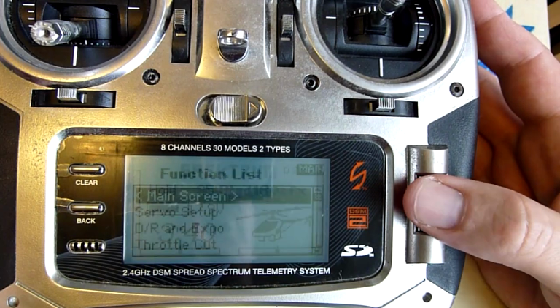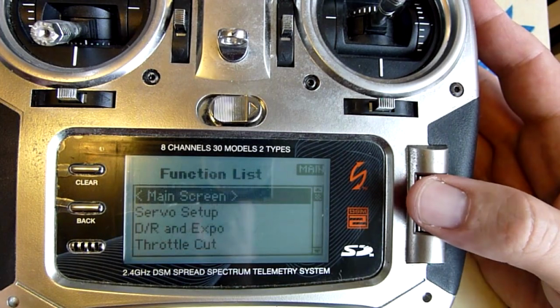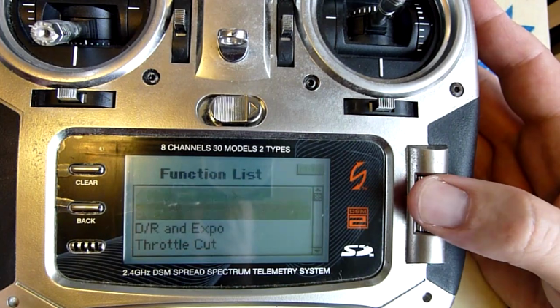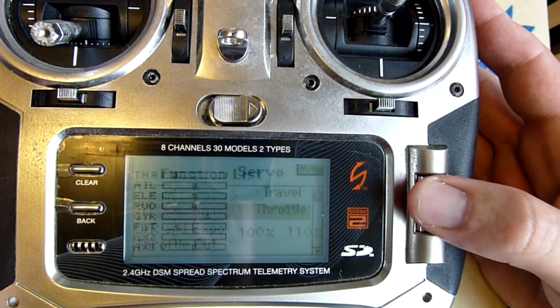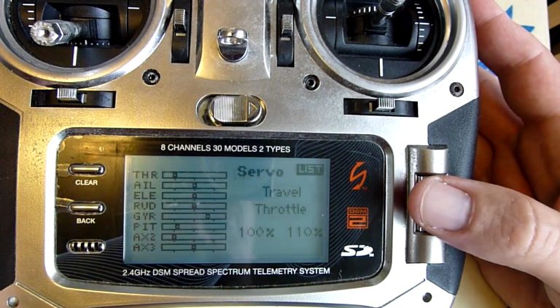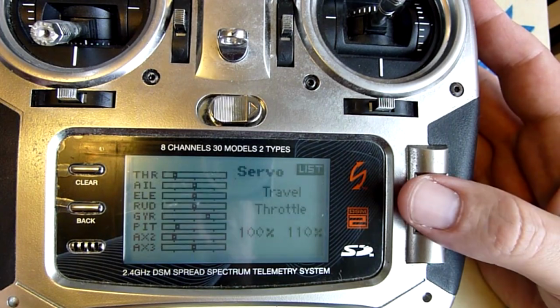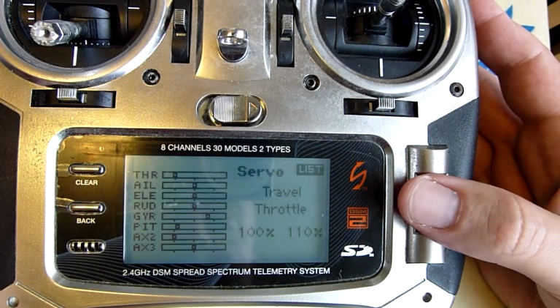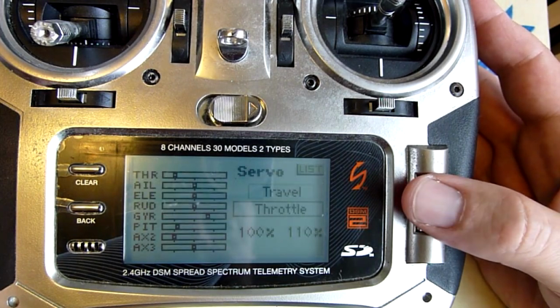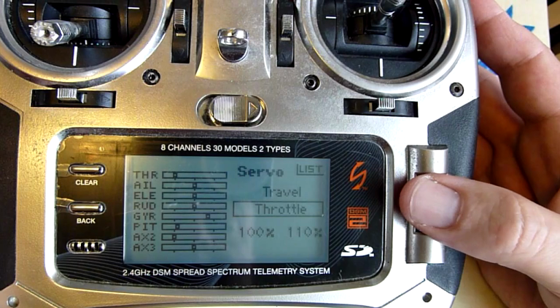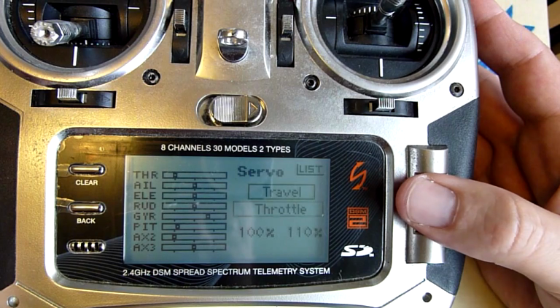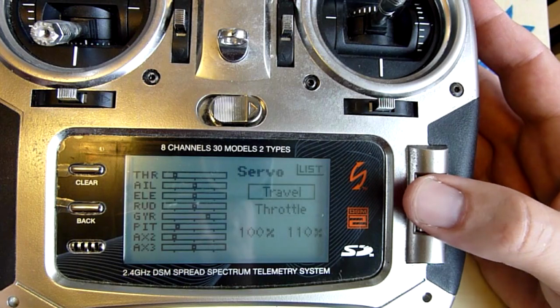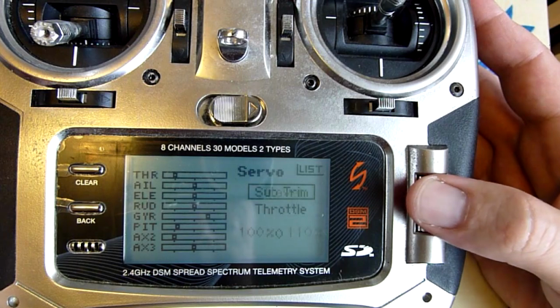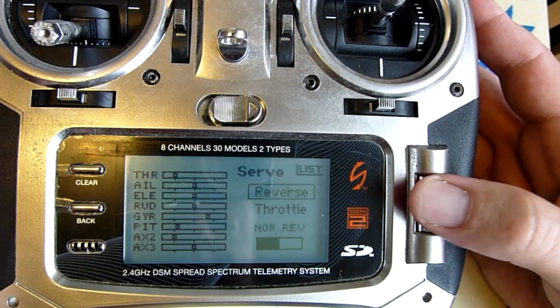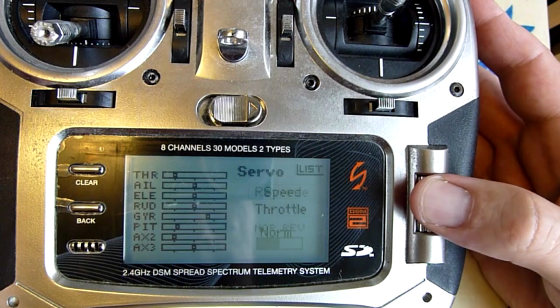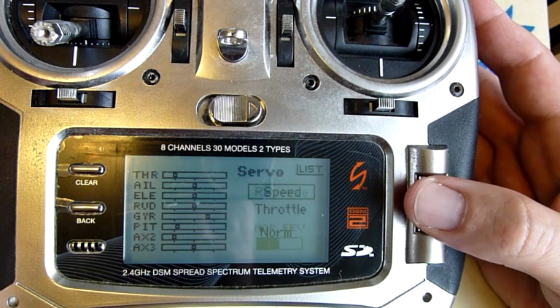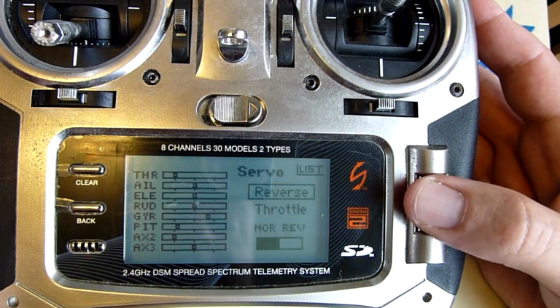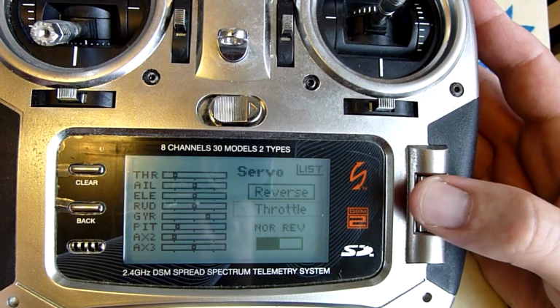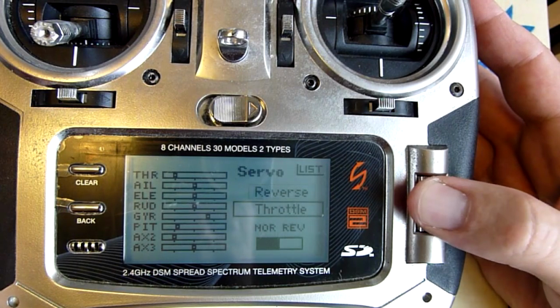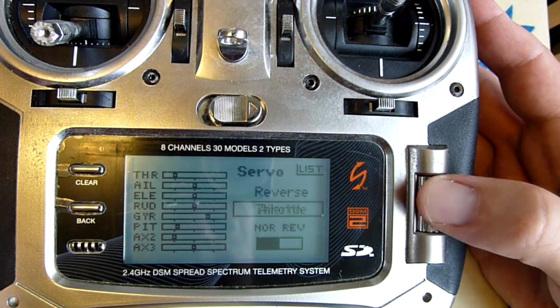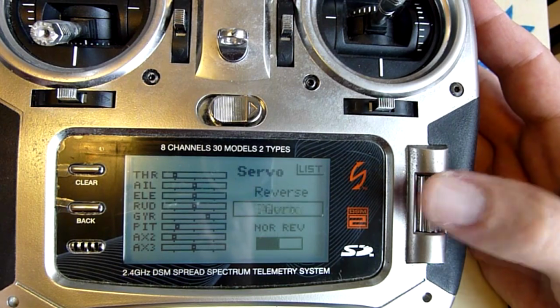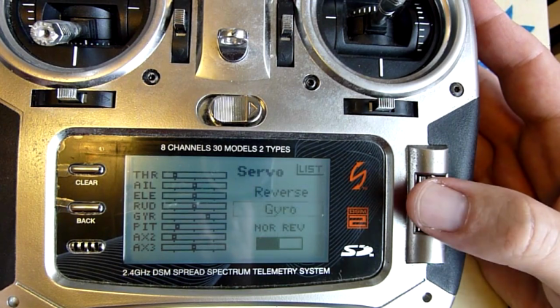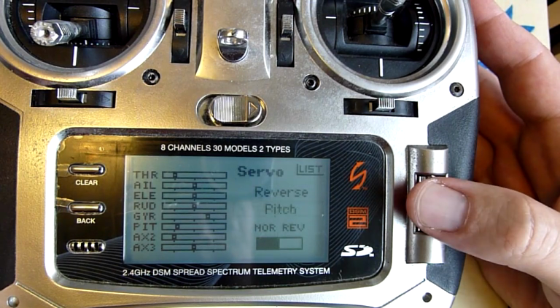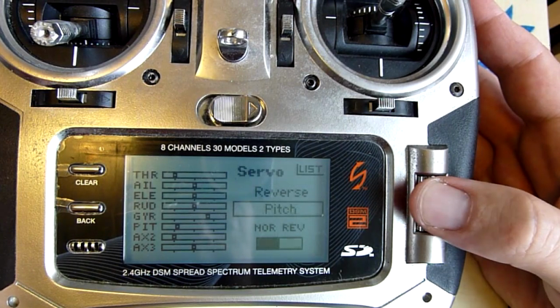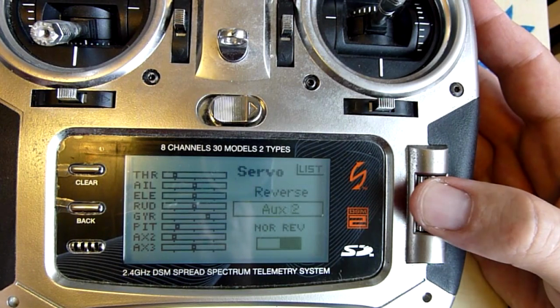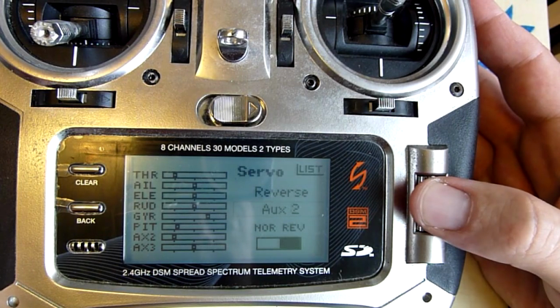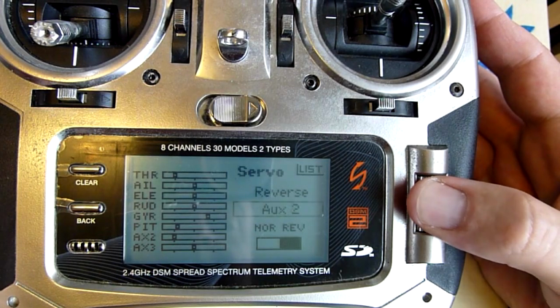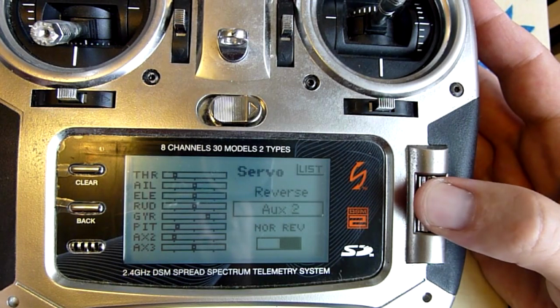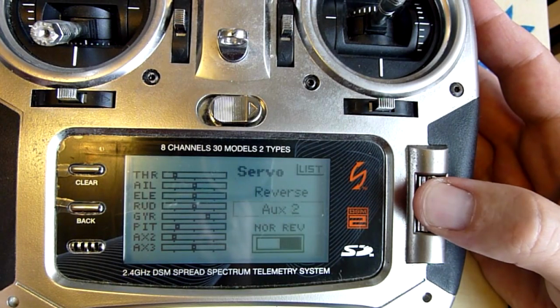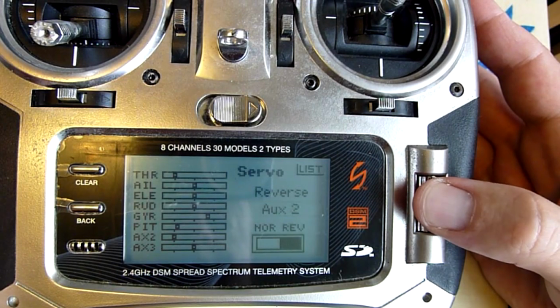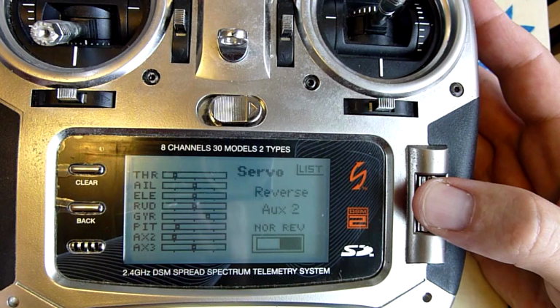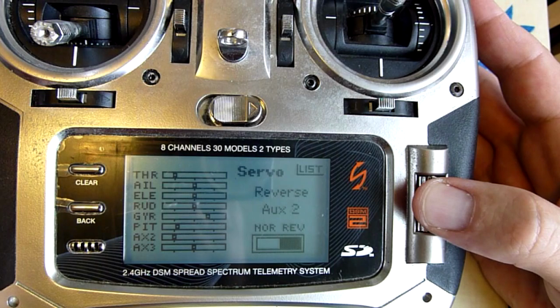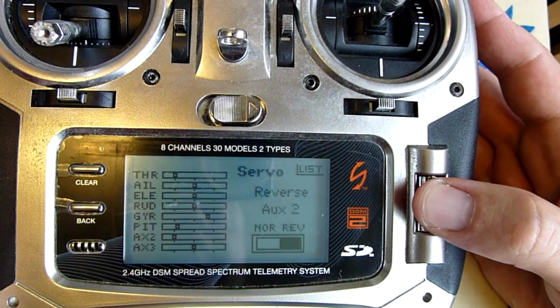Go into your servo setup, go to reverse, go to AUX2, and make sure that that is reversed.